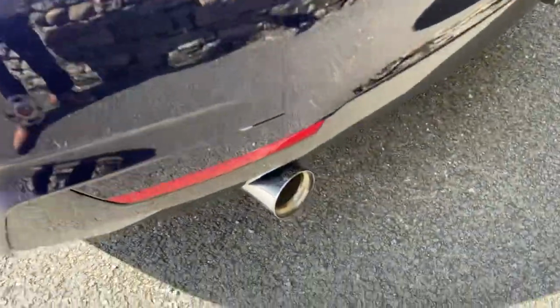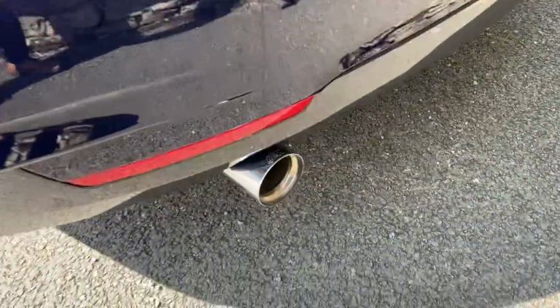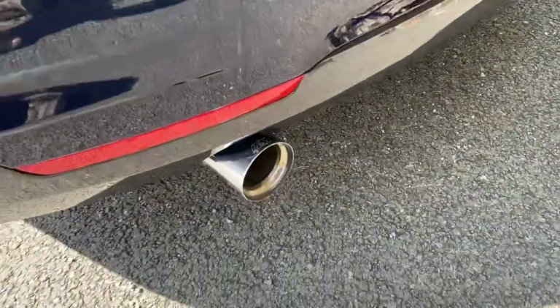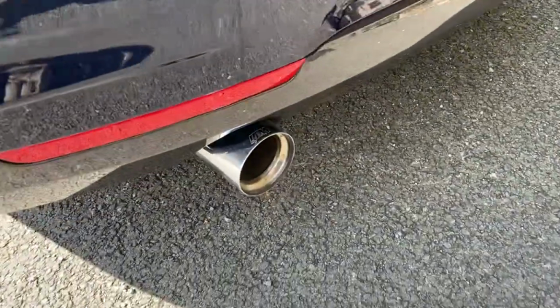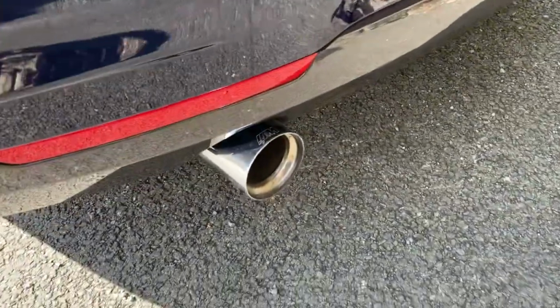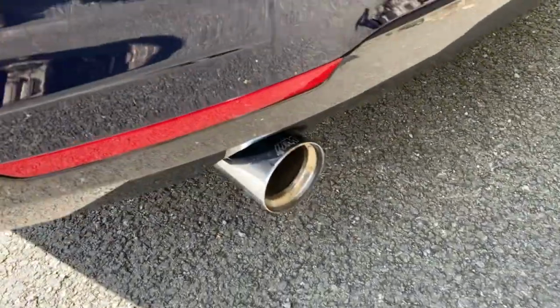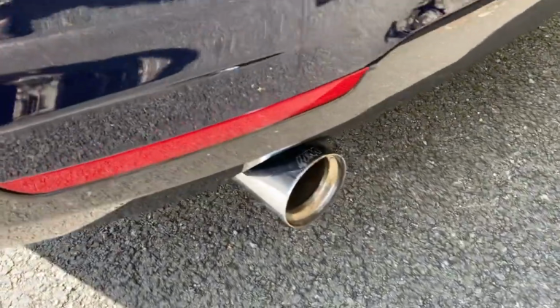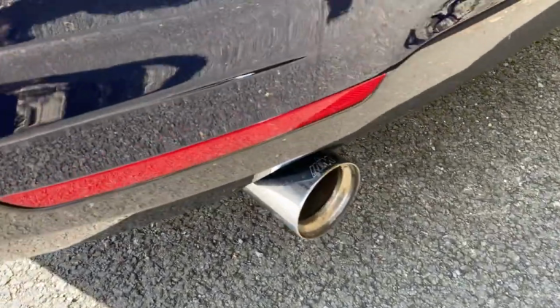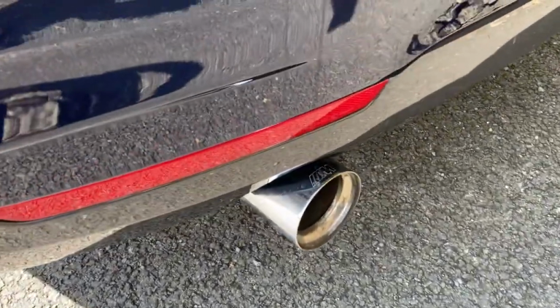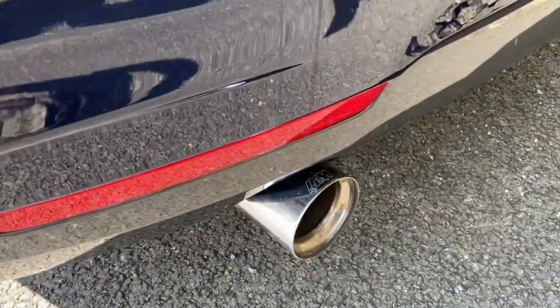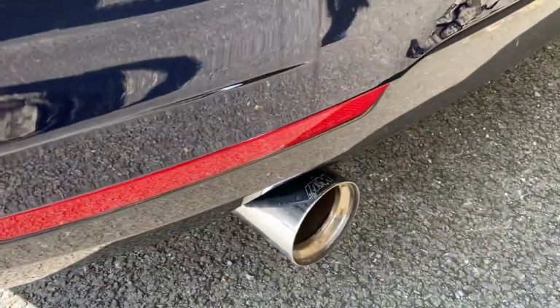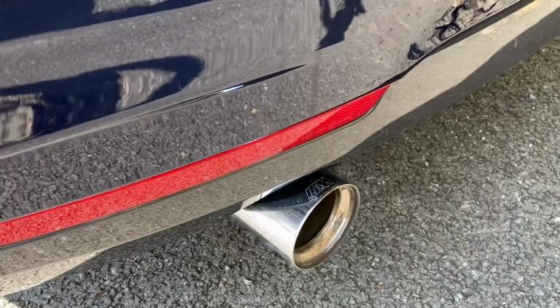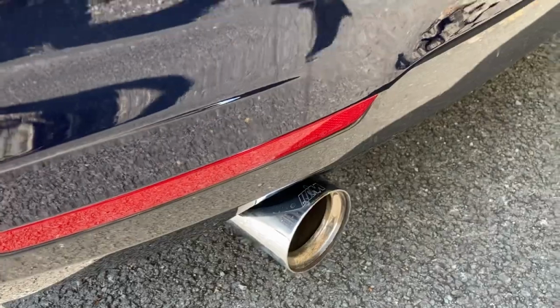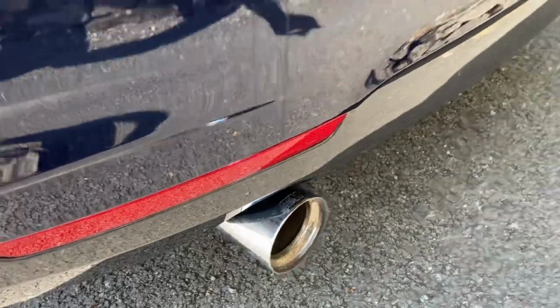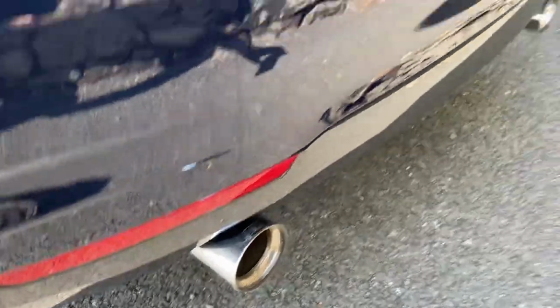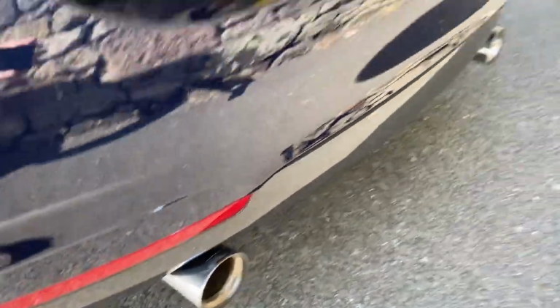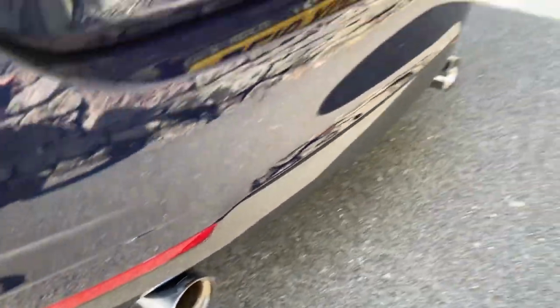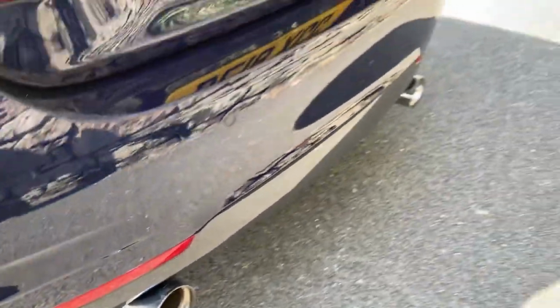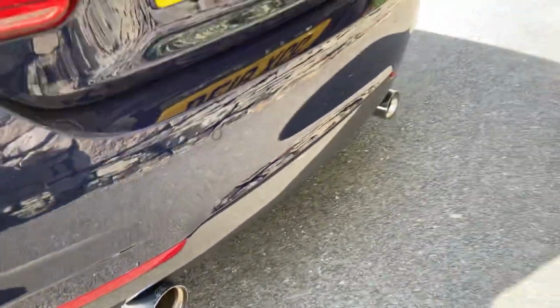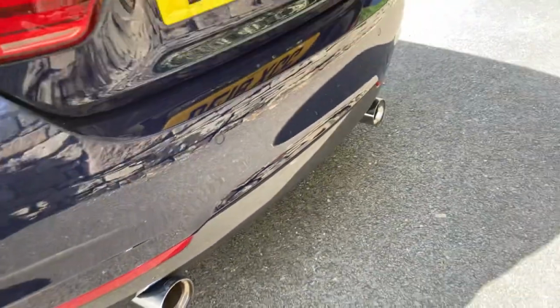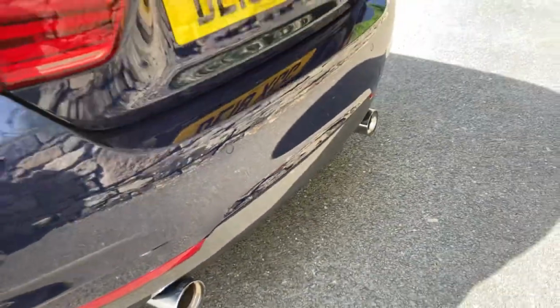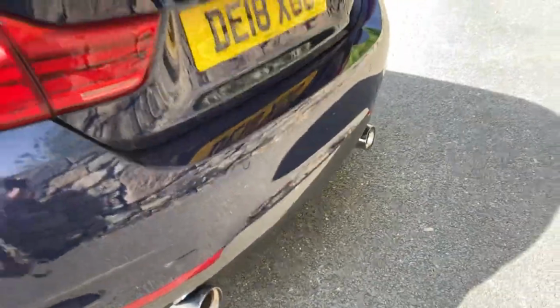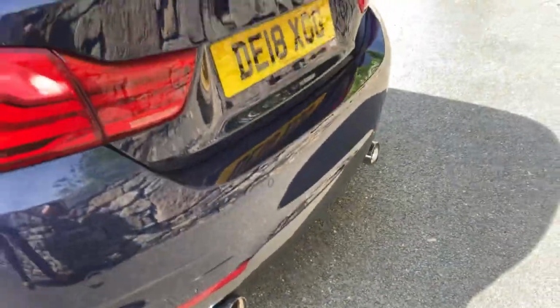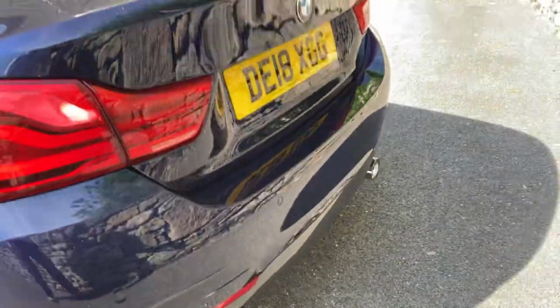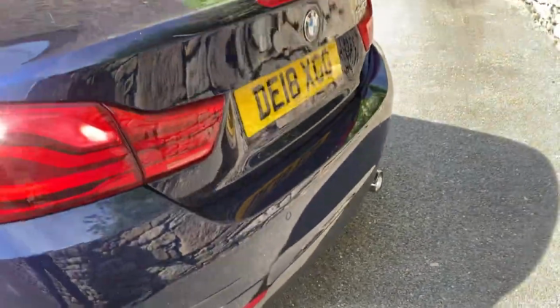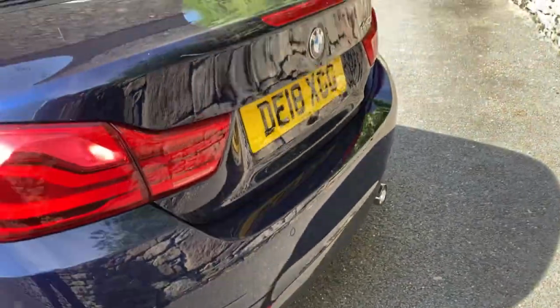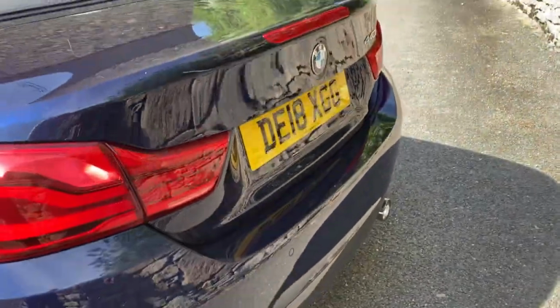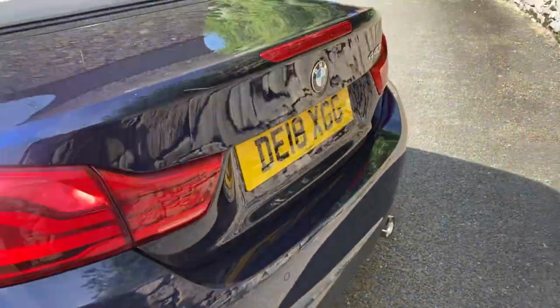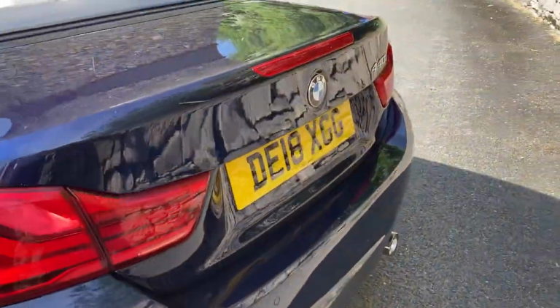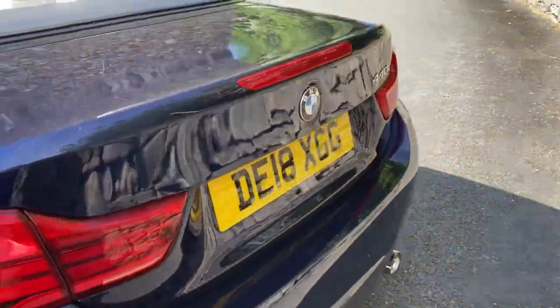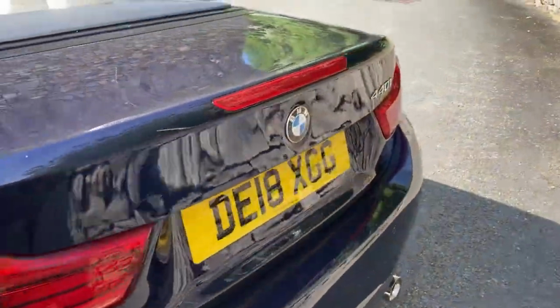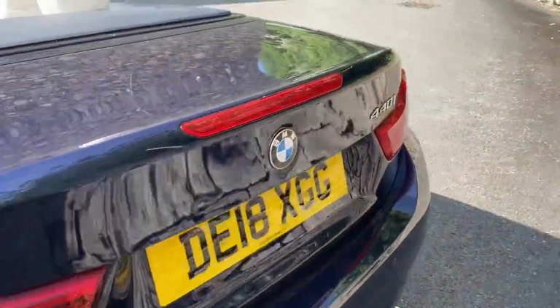Hopefully you can see the M Performance exhaust outlets at the back there.